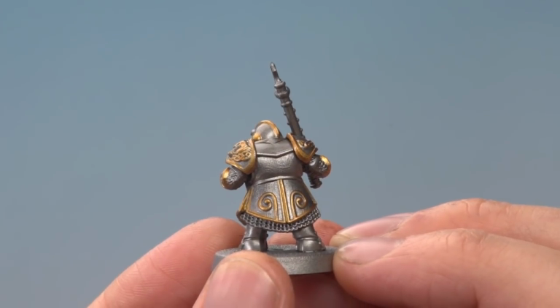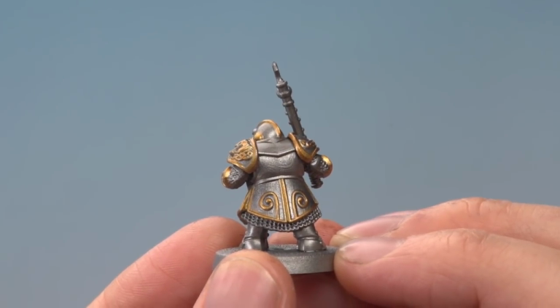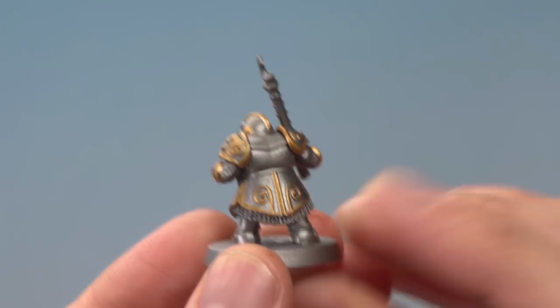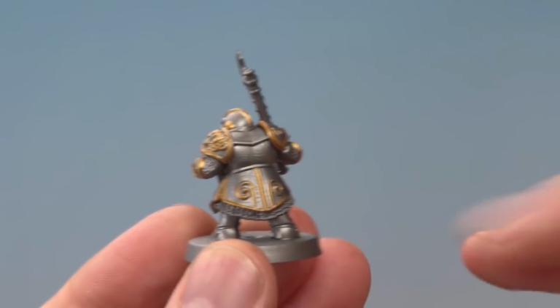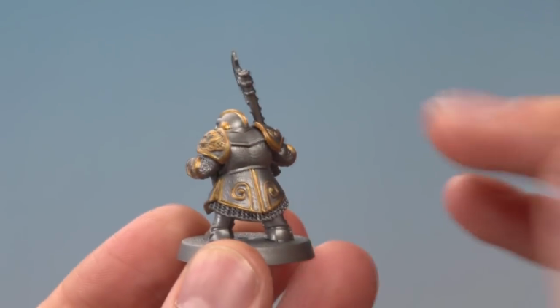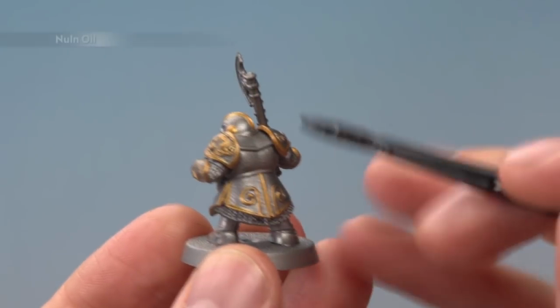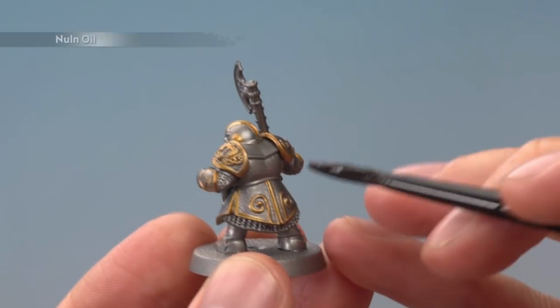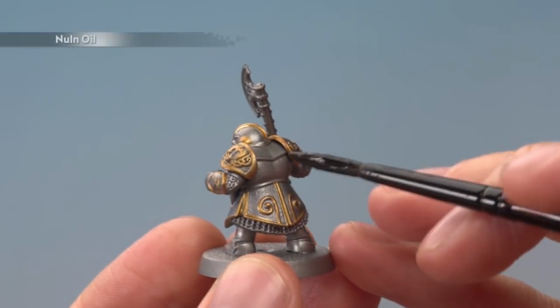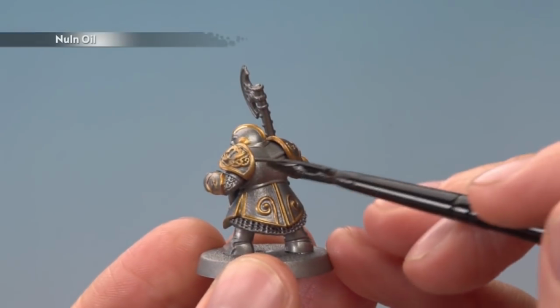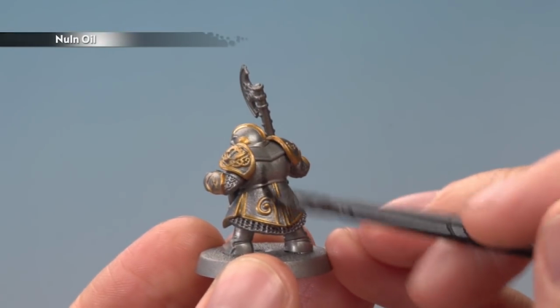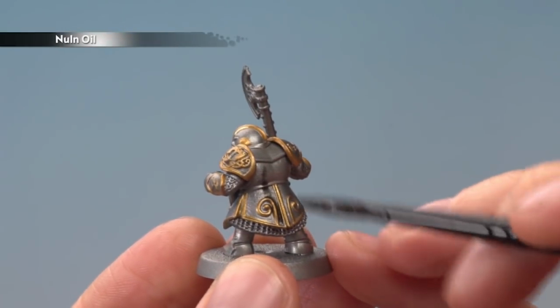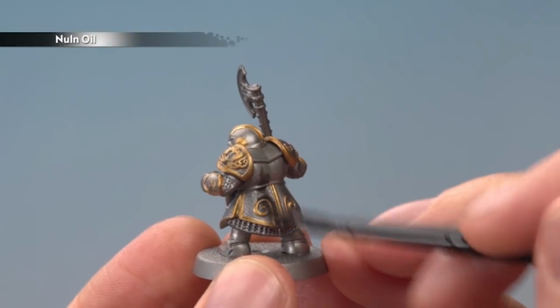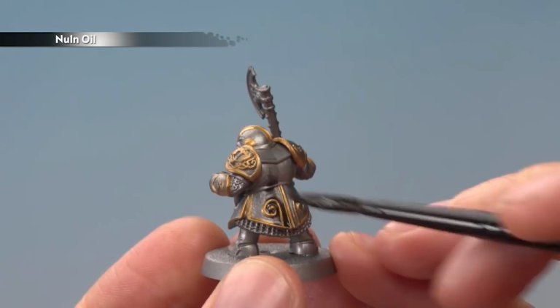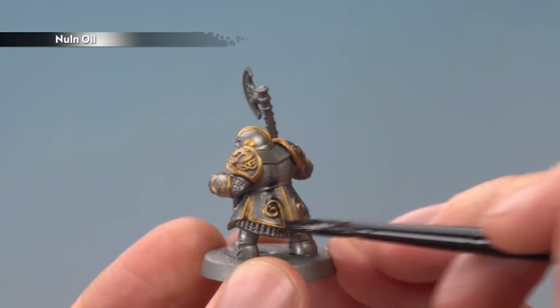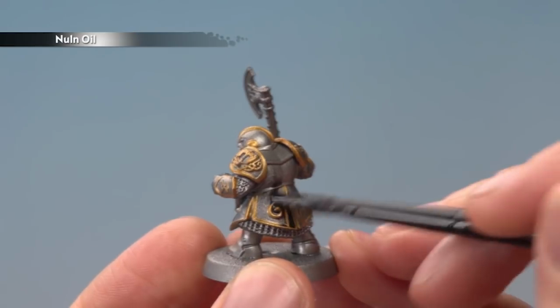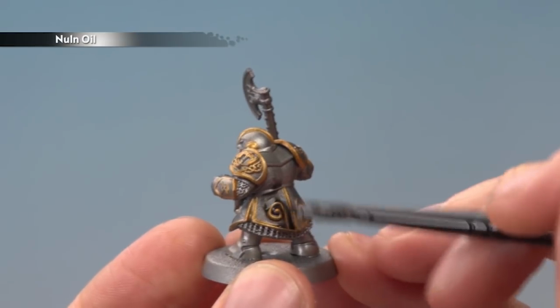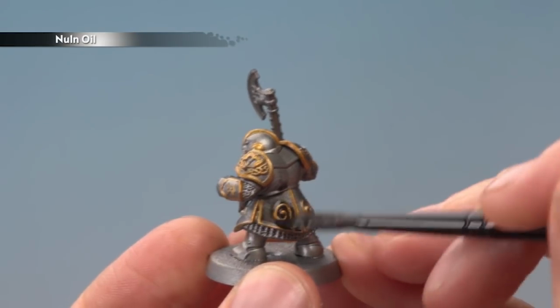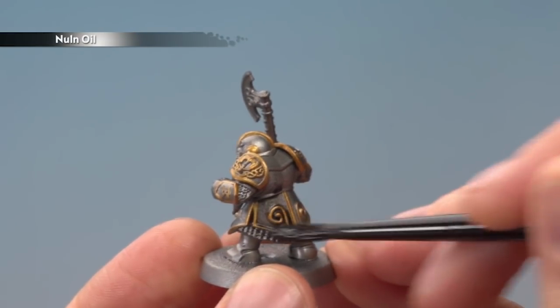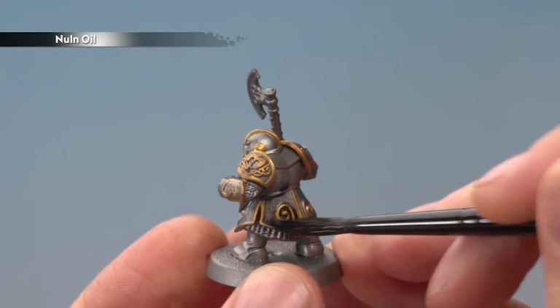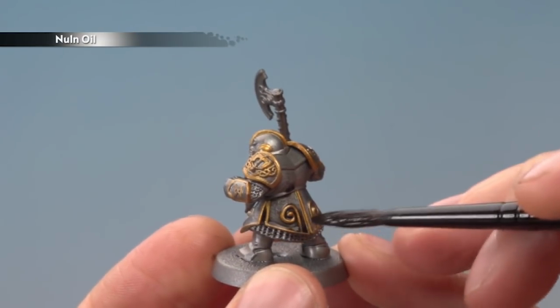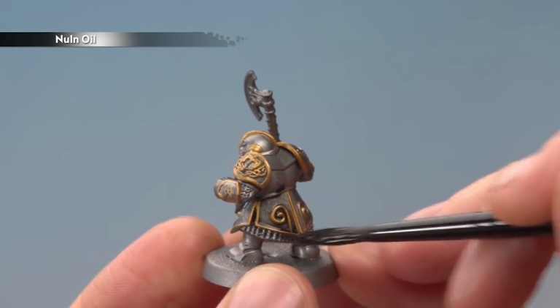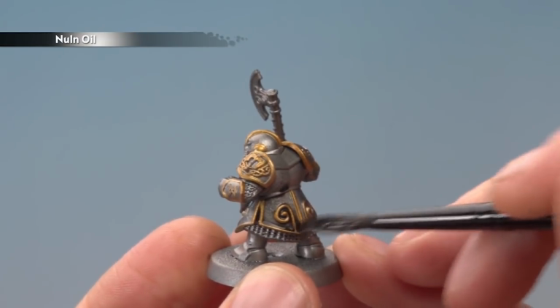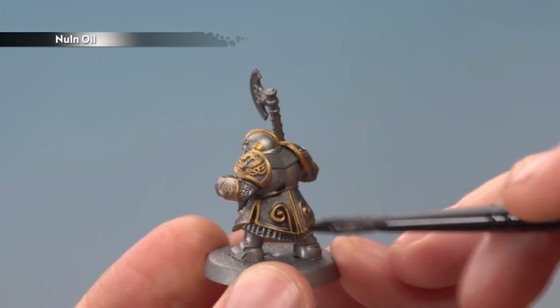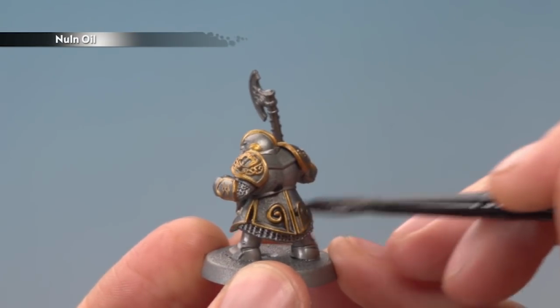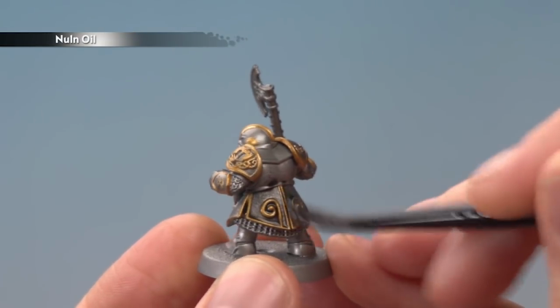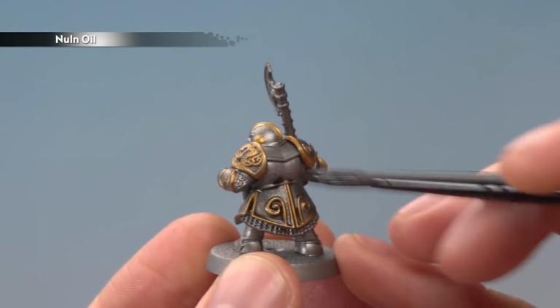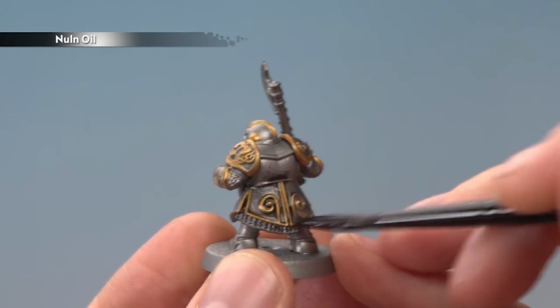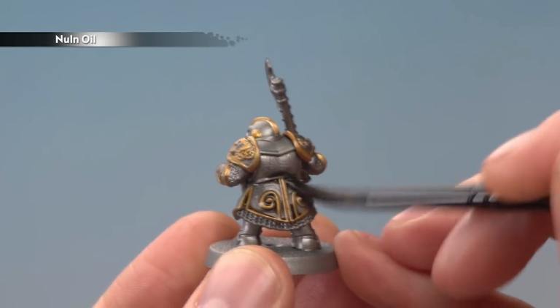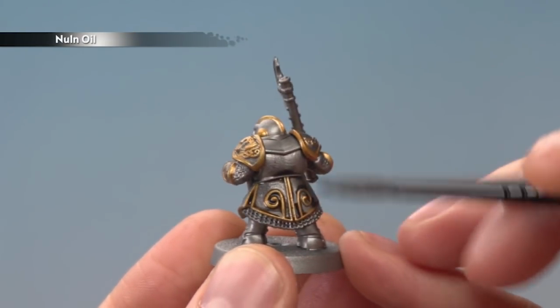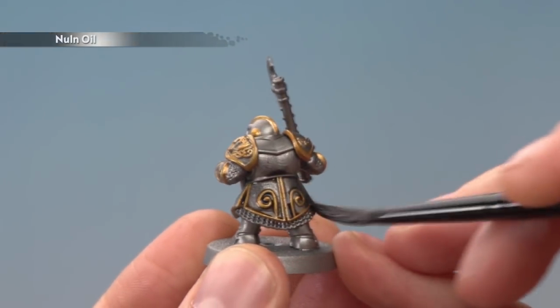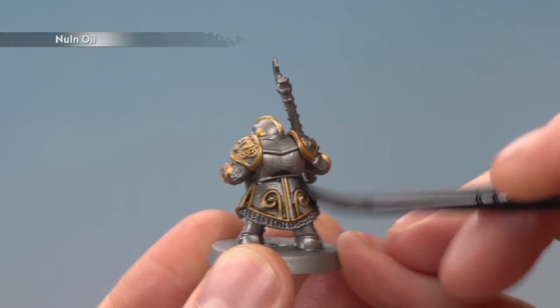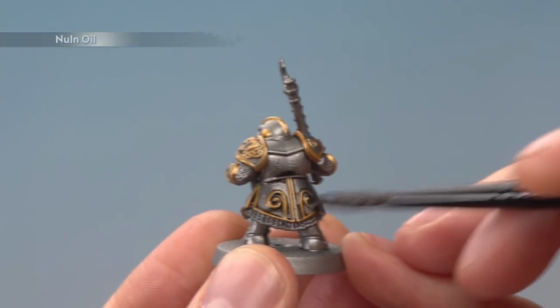Next, shade all over your miniature using Nuln Oil, and keep an eye on this as it dries to make sure it doesn't pull too much towards the feet of the miniature.